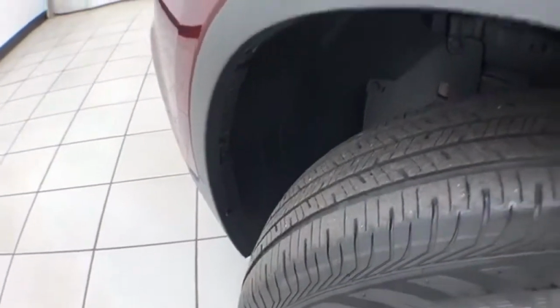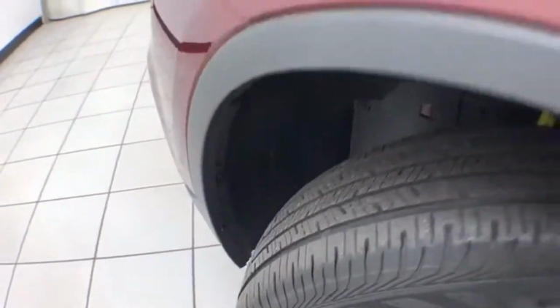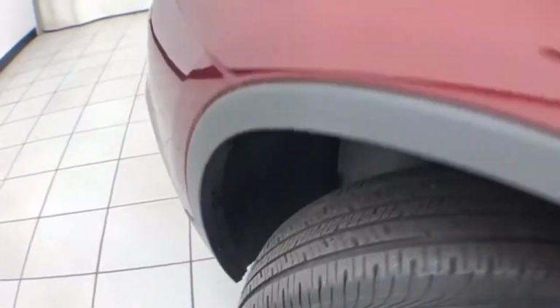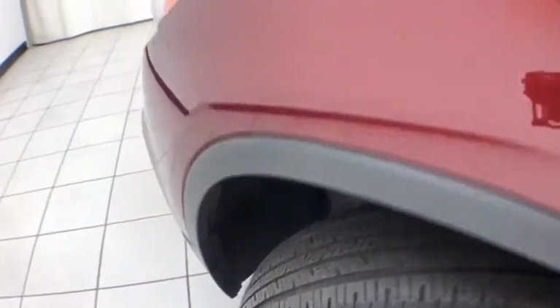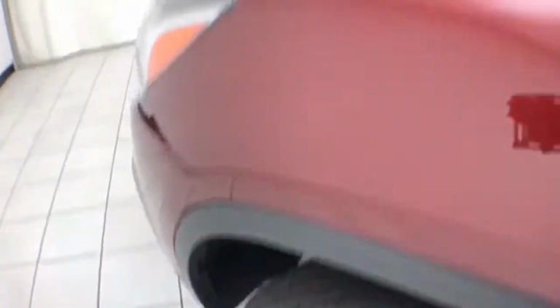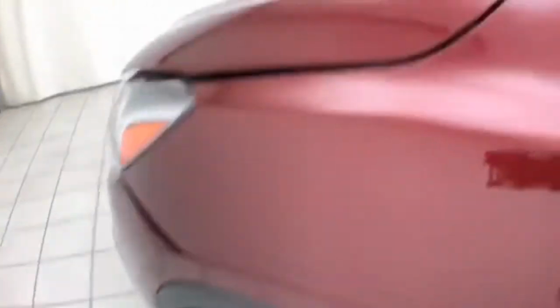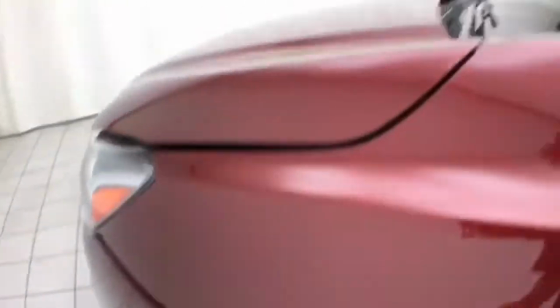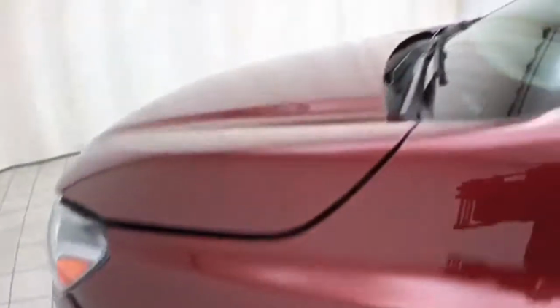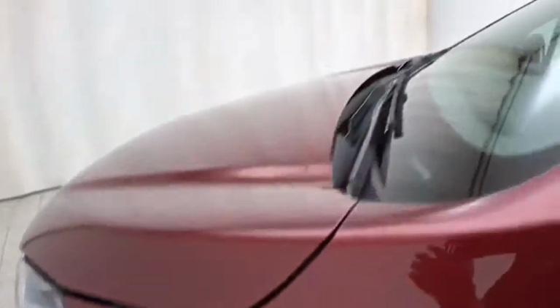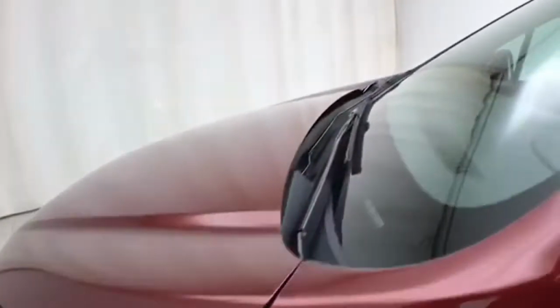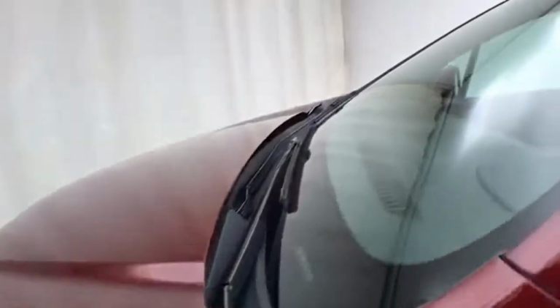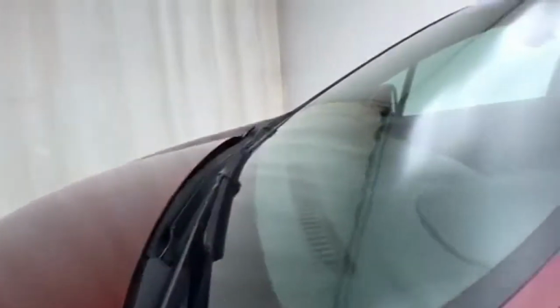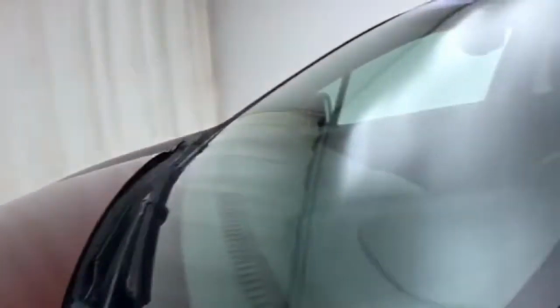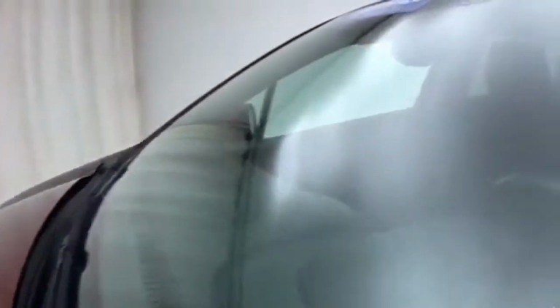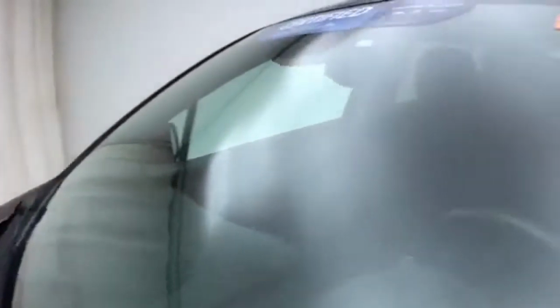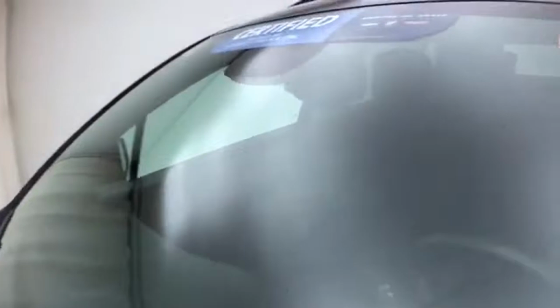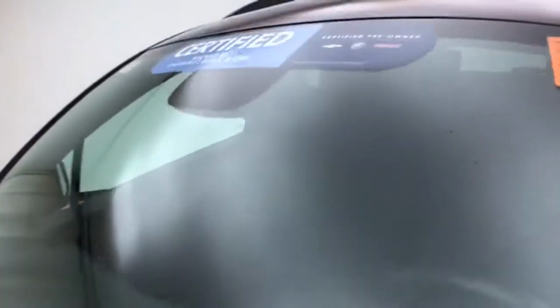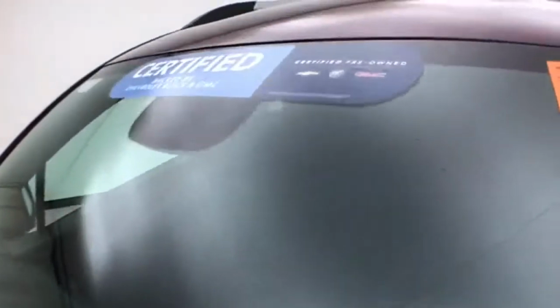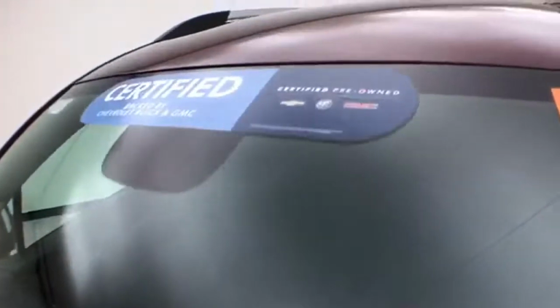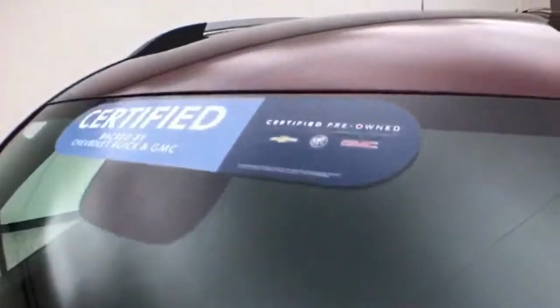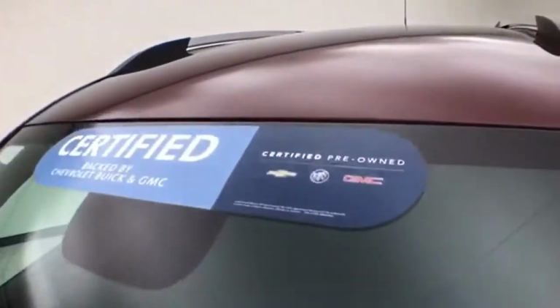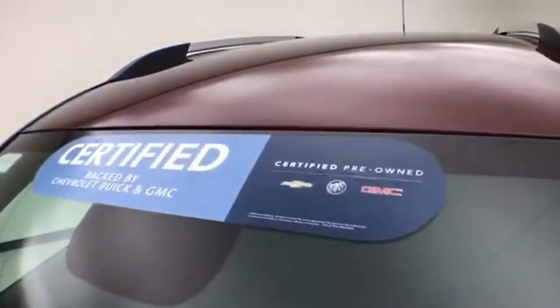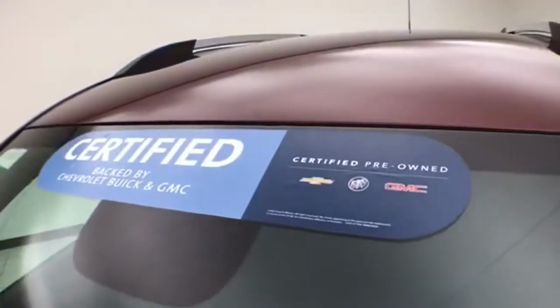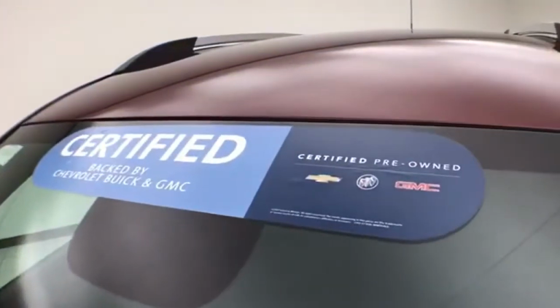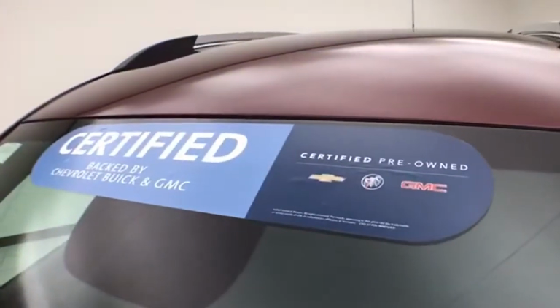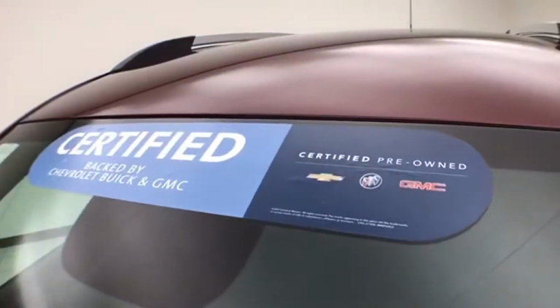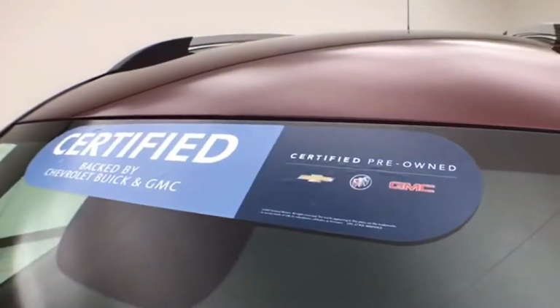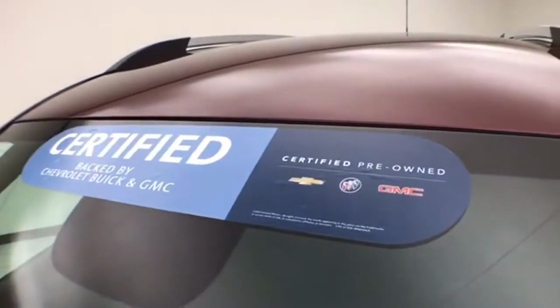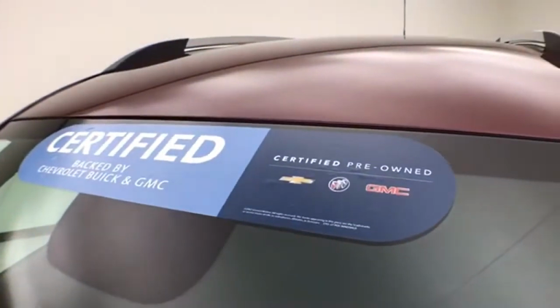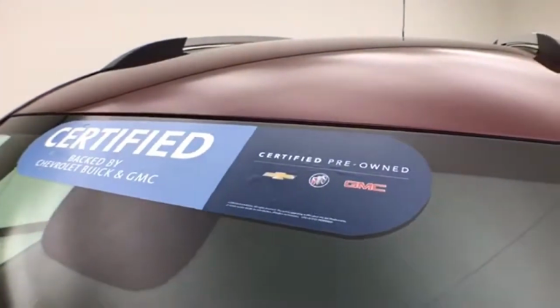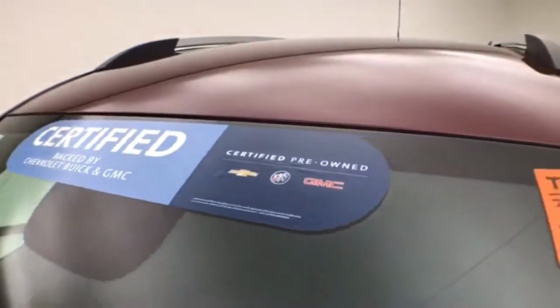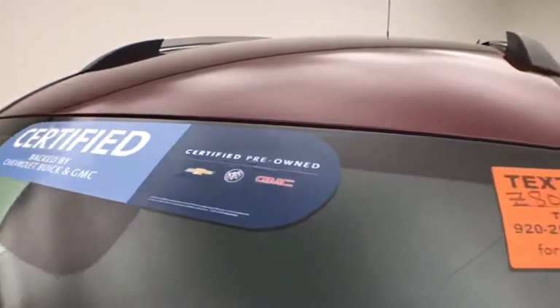Approximately 50% of tire tread remaining. Don't forget about that GM certification protecting your investment.